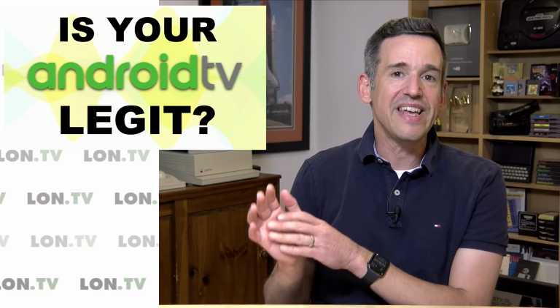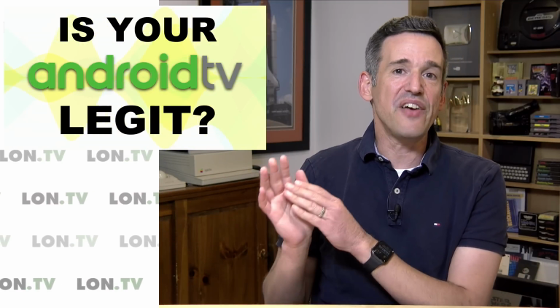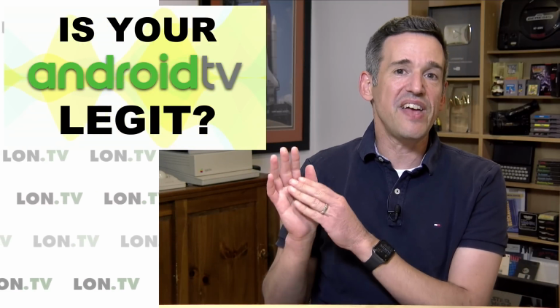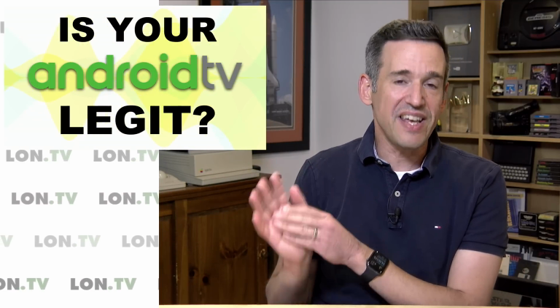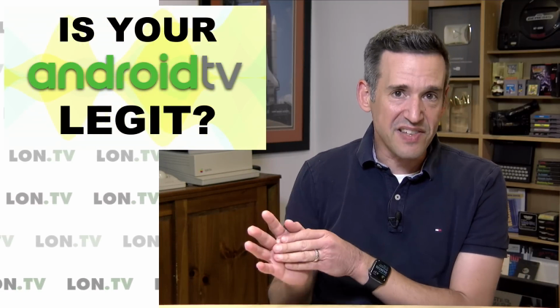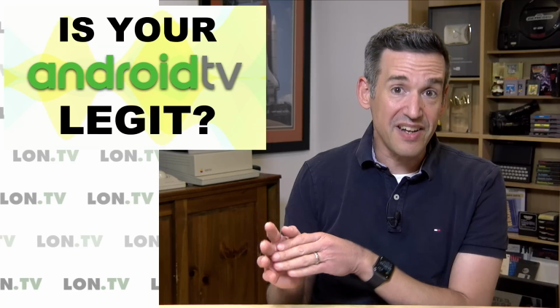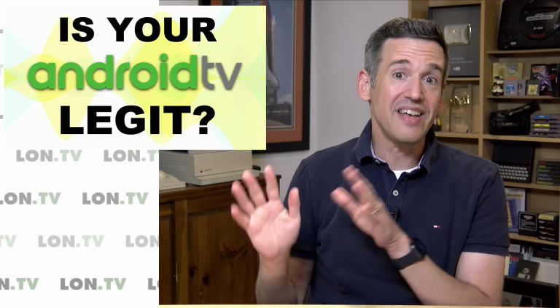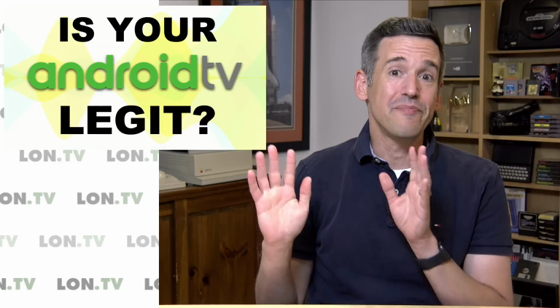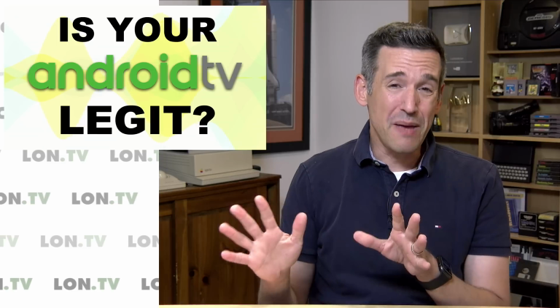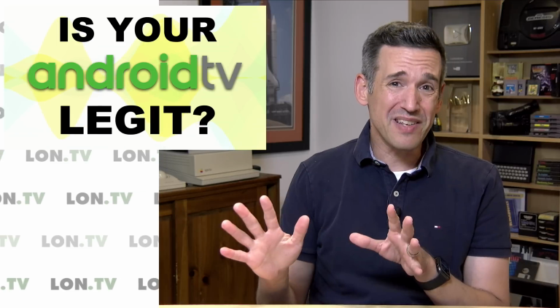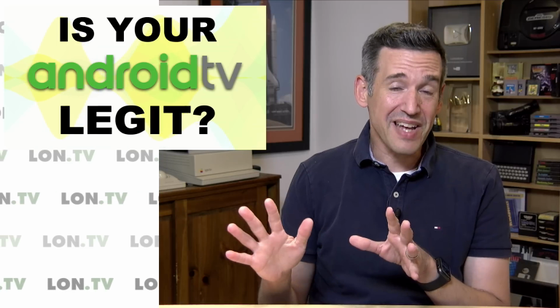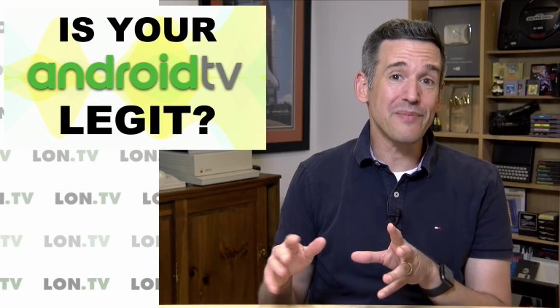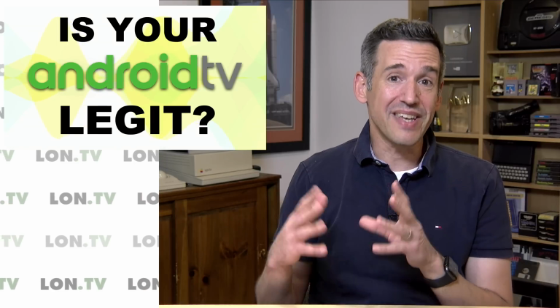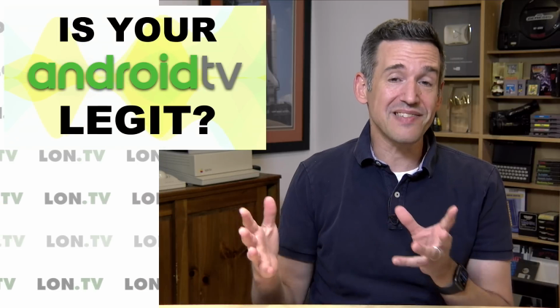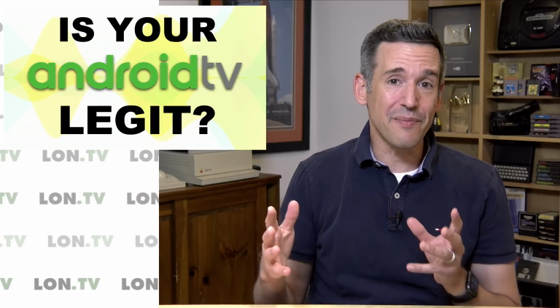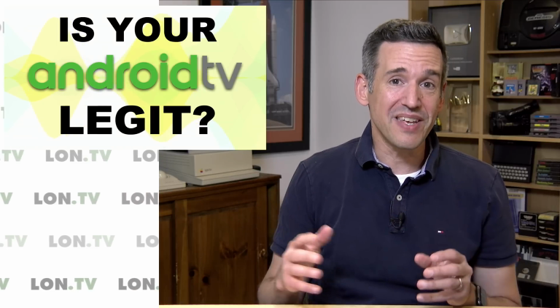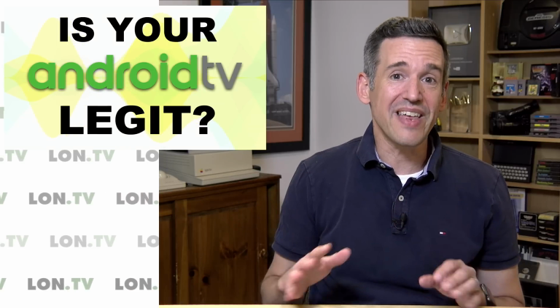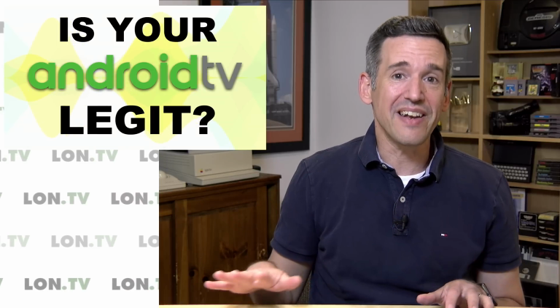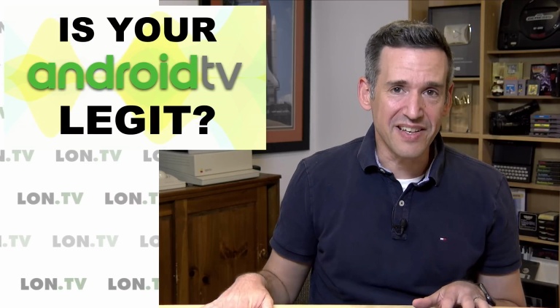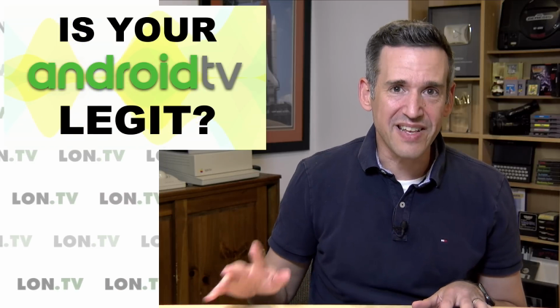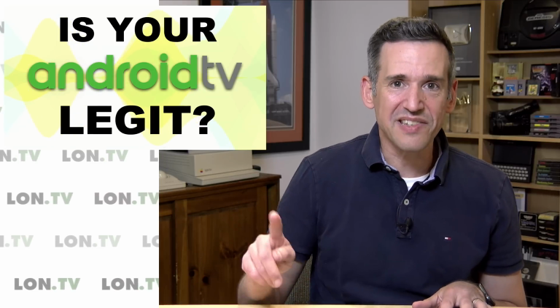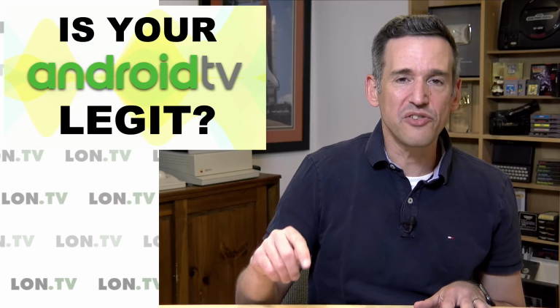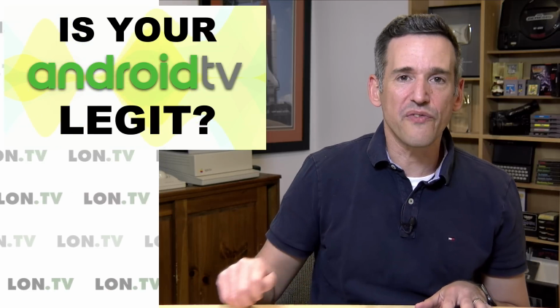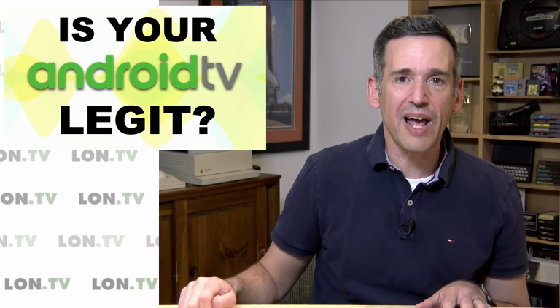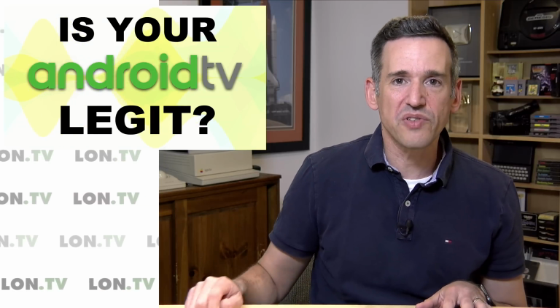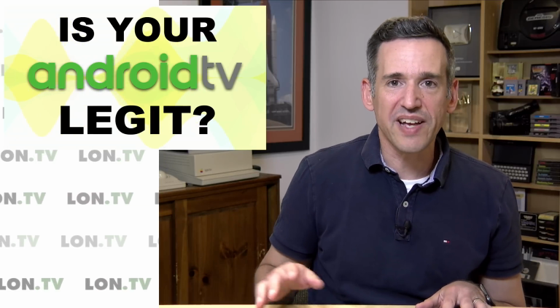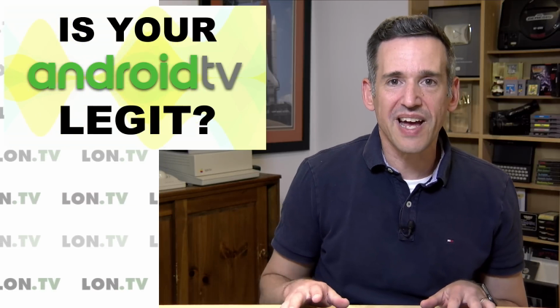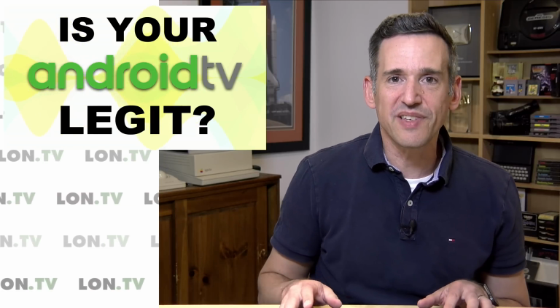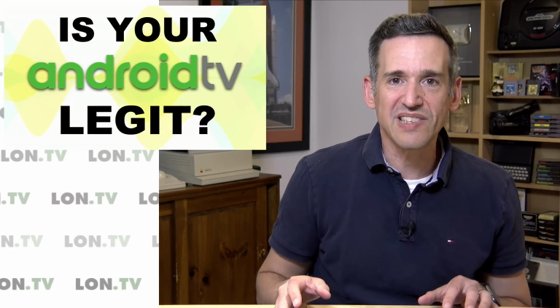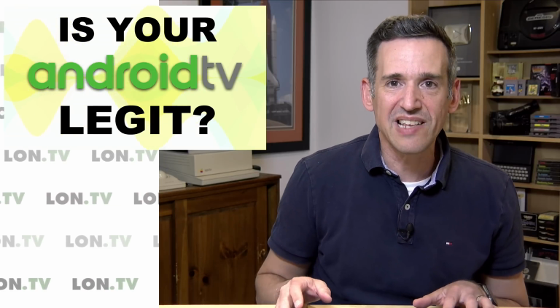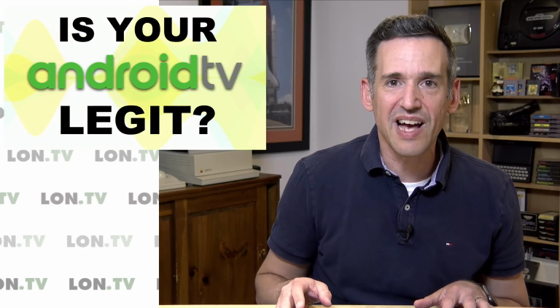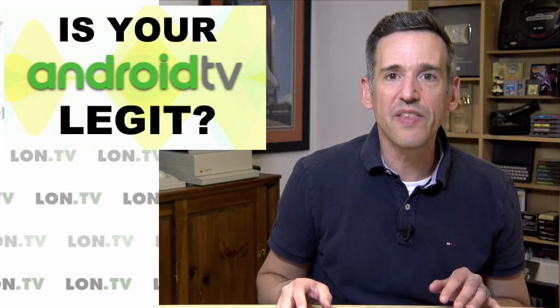So take a look and see if your Google Play Store says your device is certified. If it isn't, maybe it's time to get something that is. That's going to do it for now — until next time, this is Lon Seidman, thanks for watching.